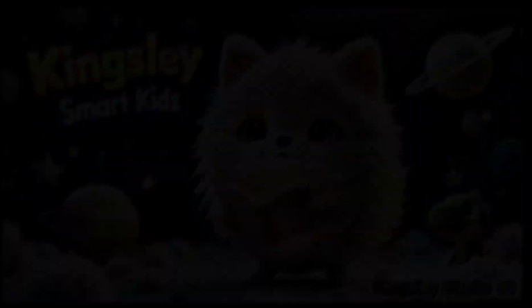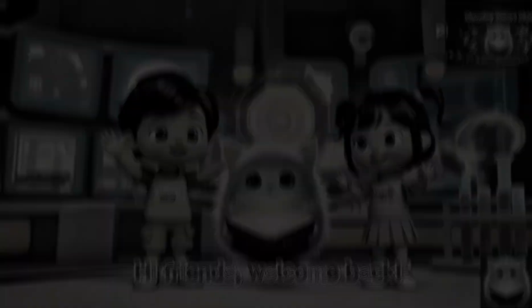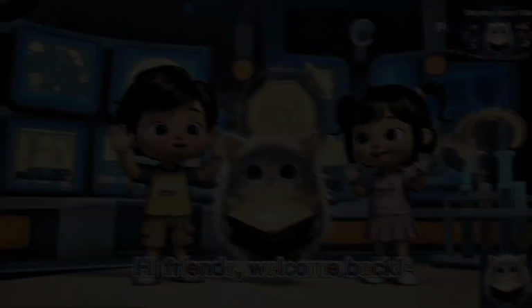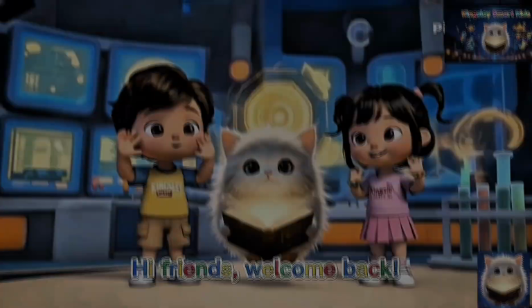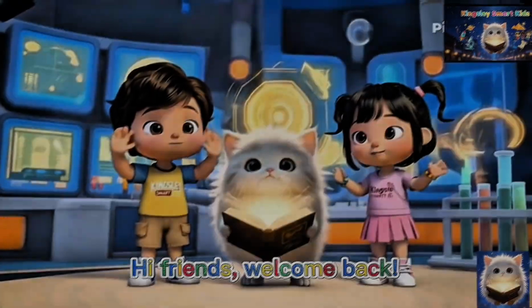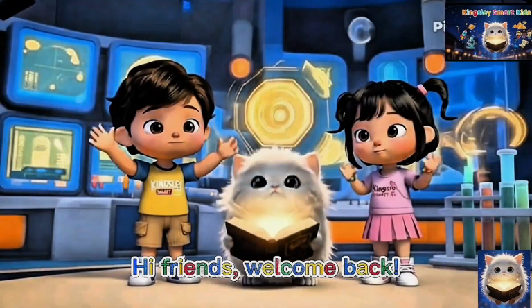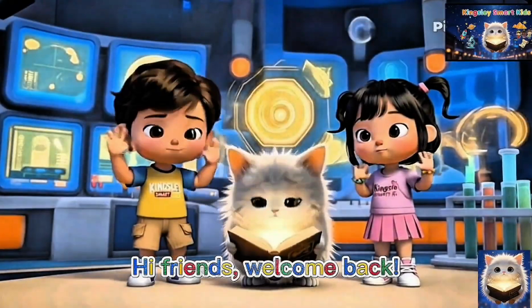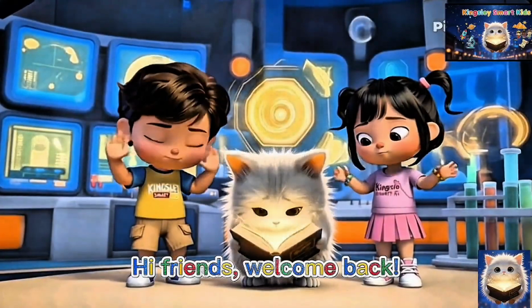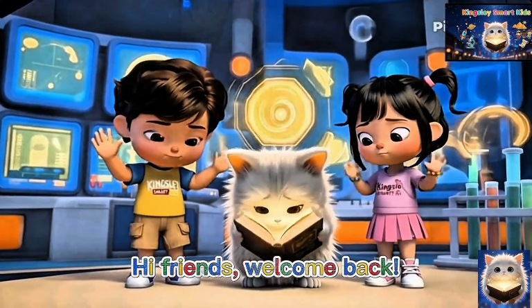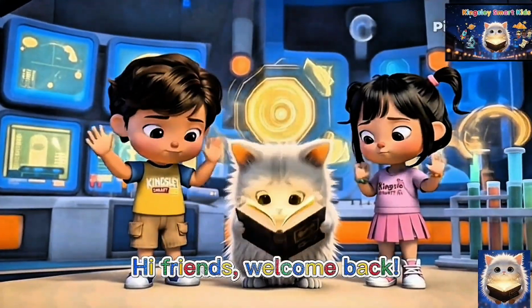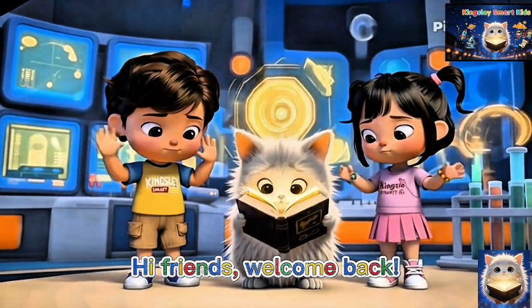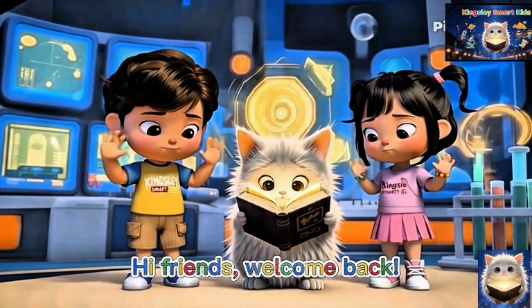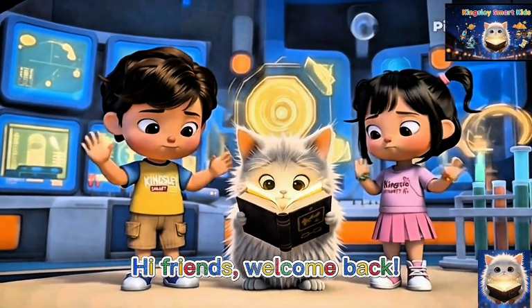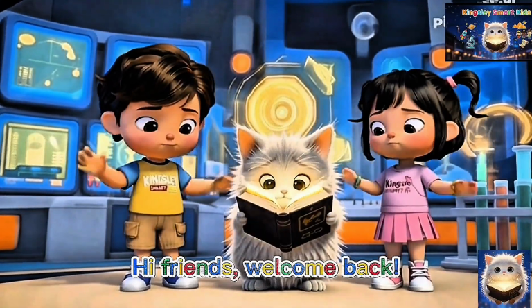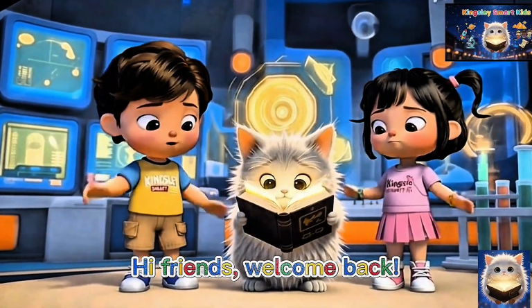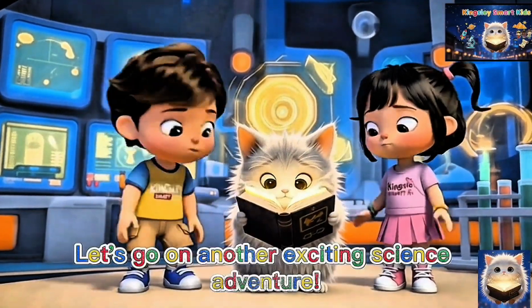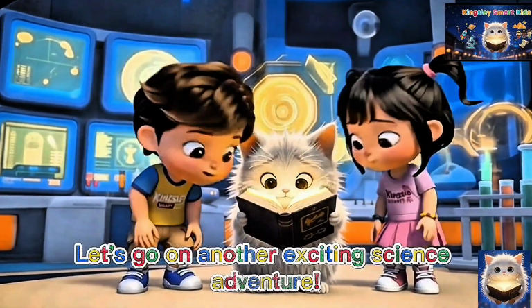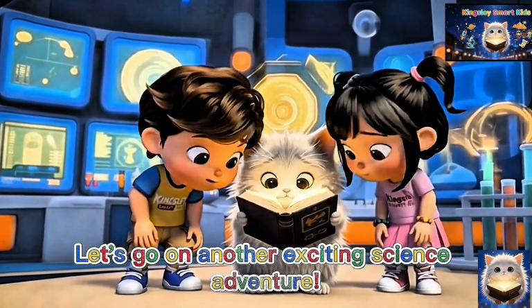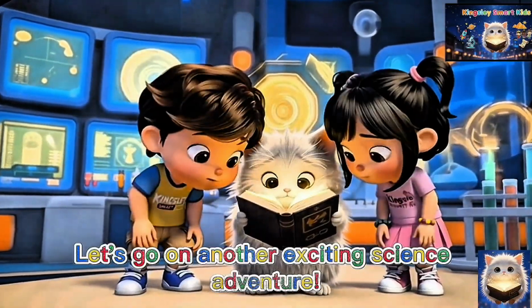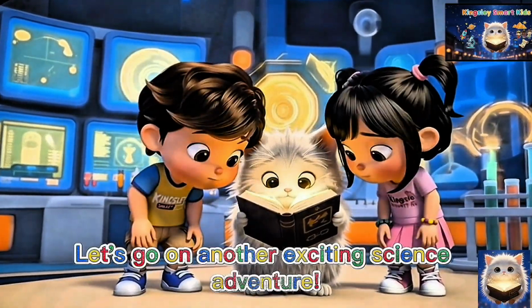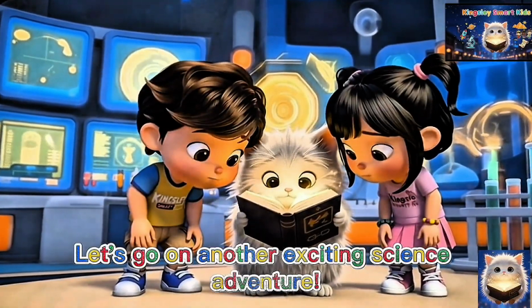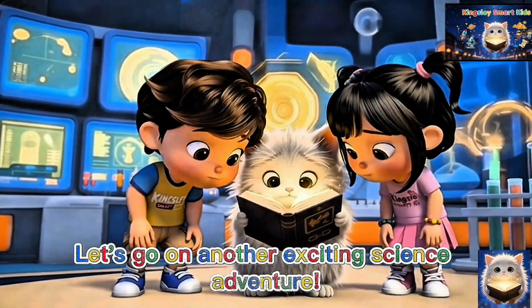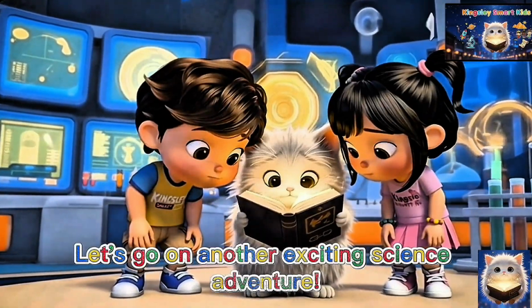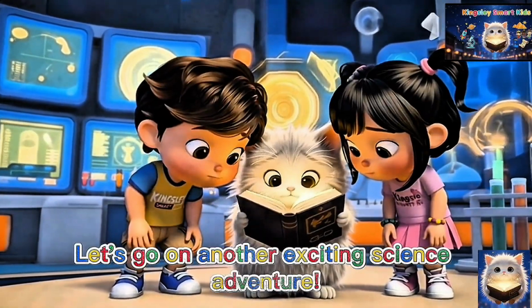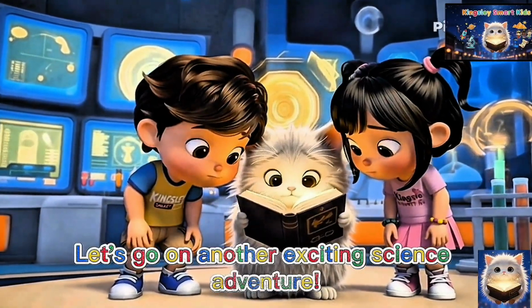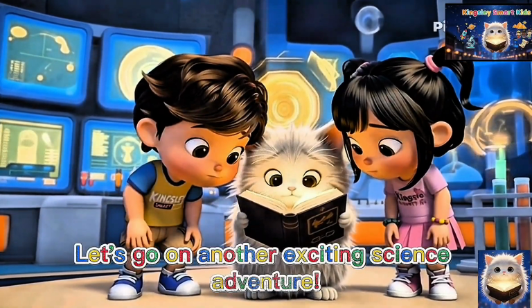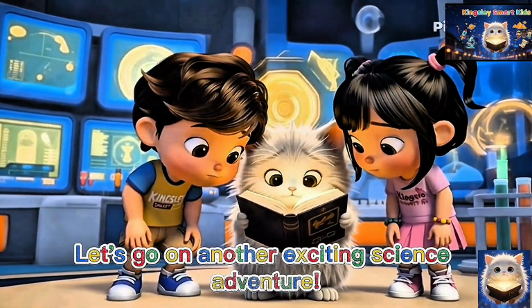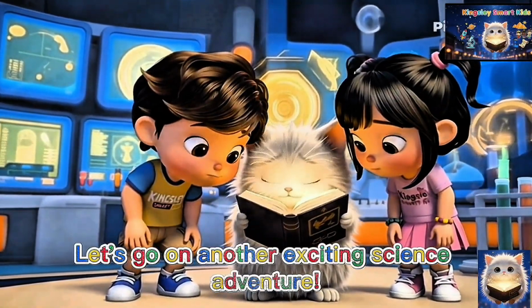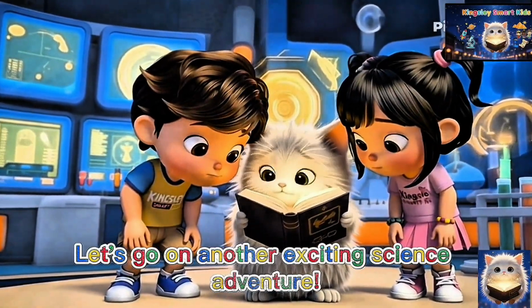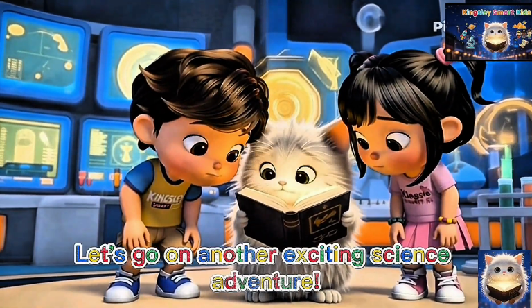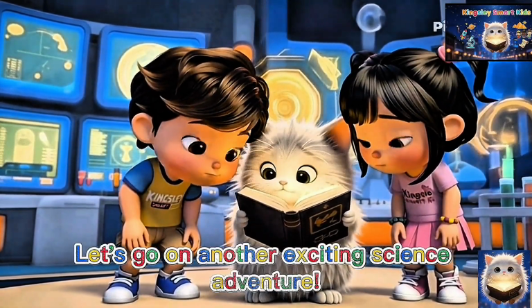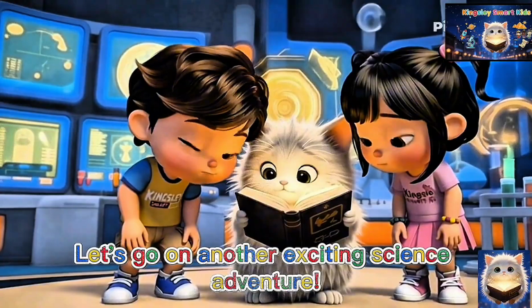Hi friends, welcome back. Let's go on another exciting science adventure.